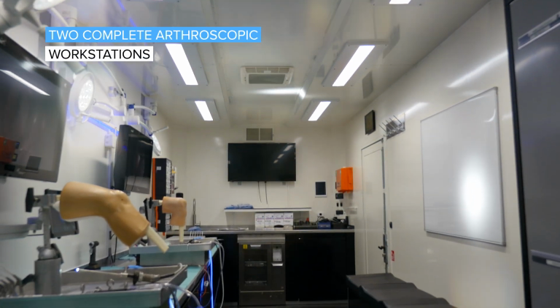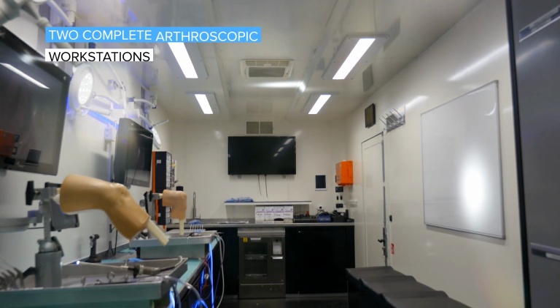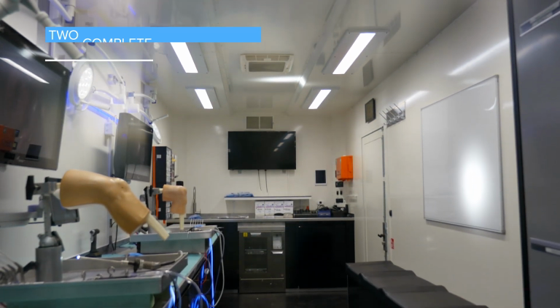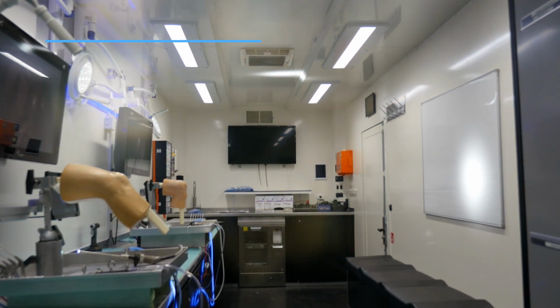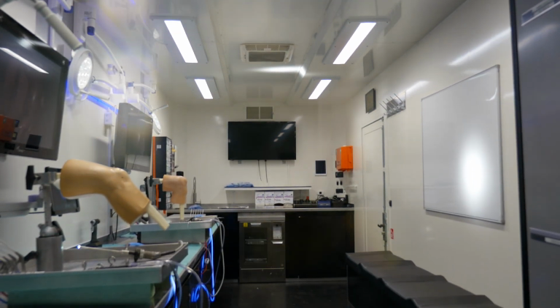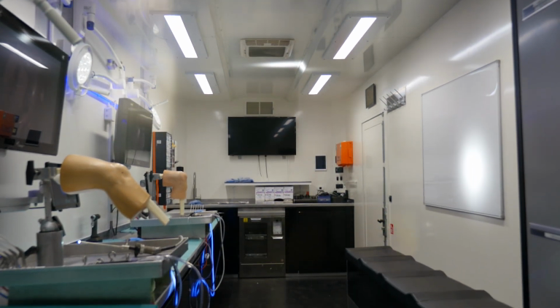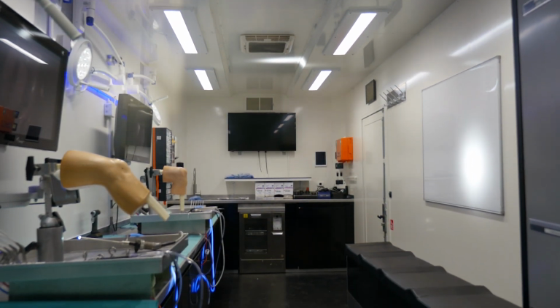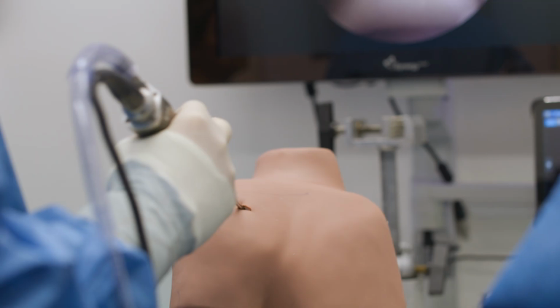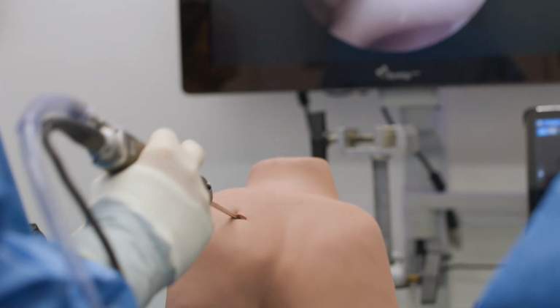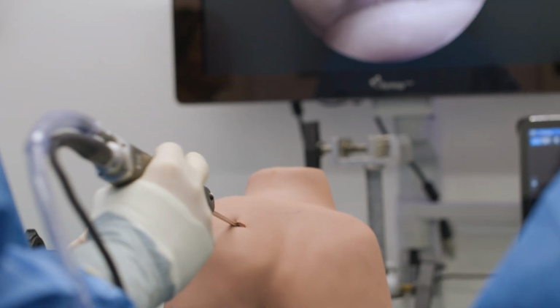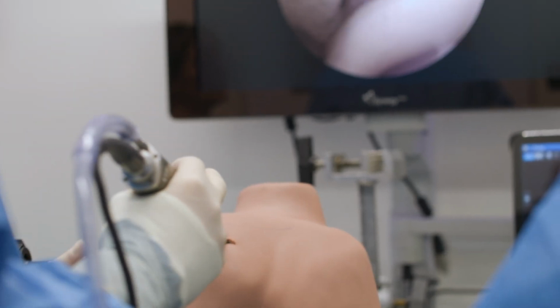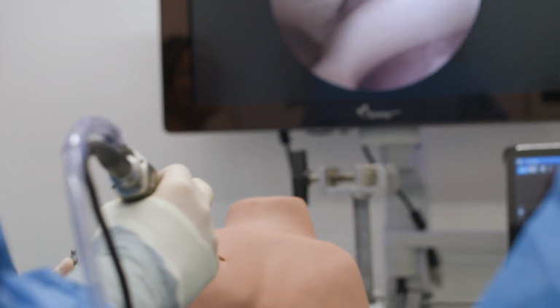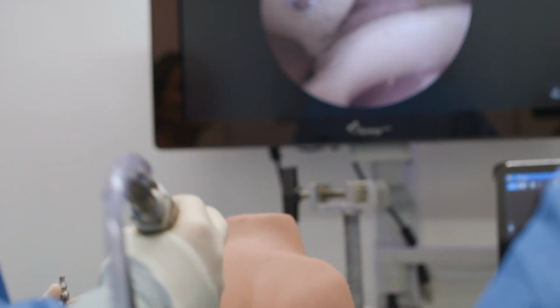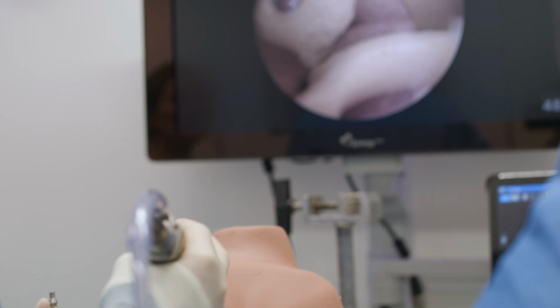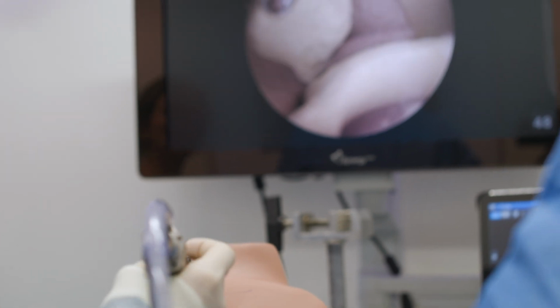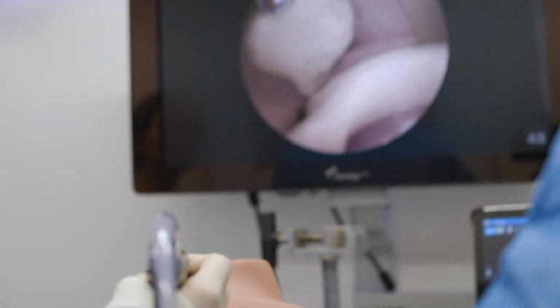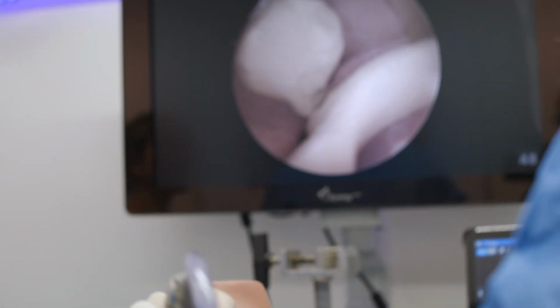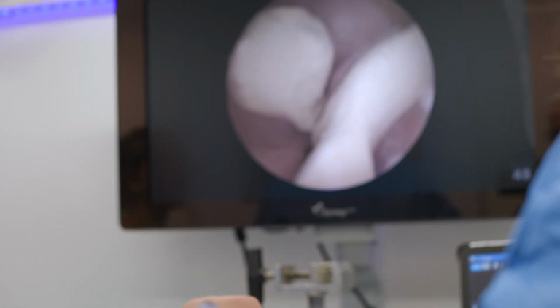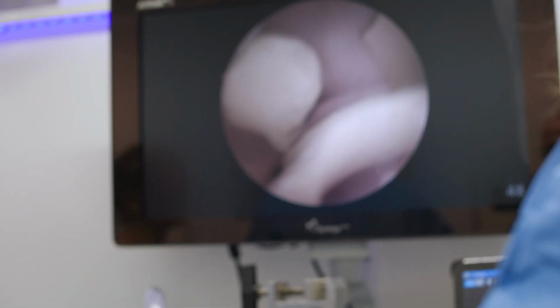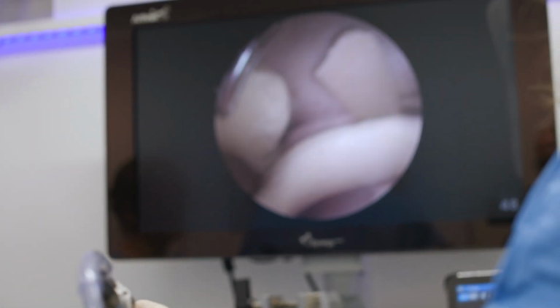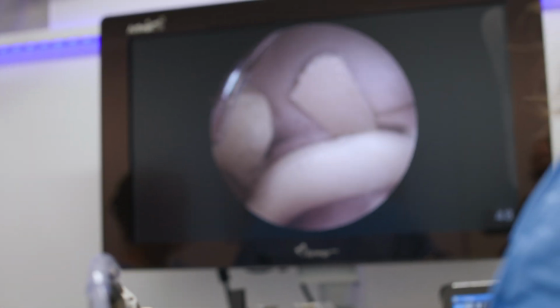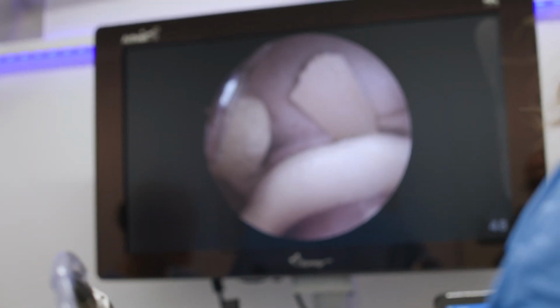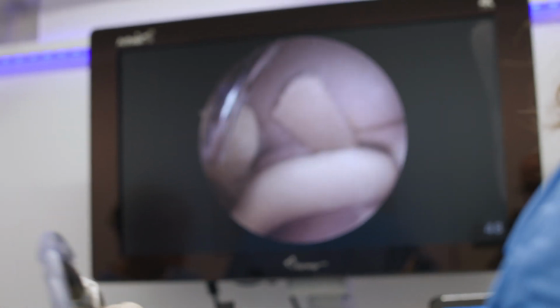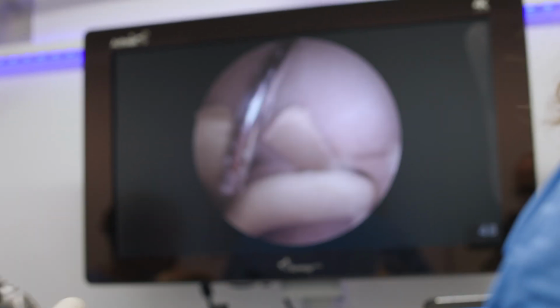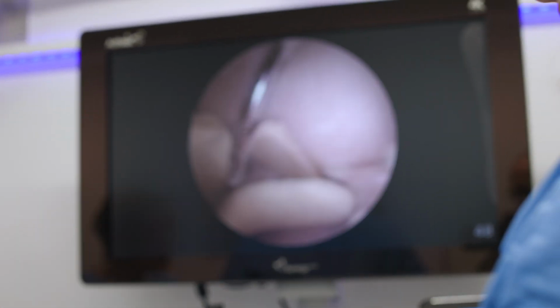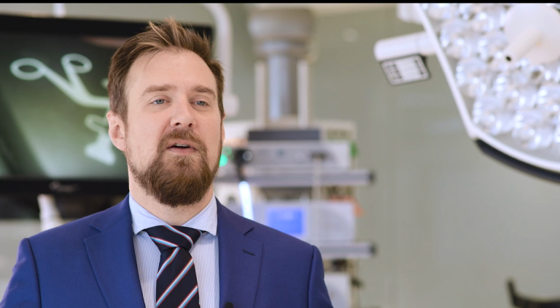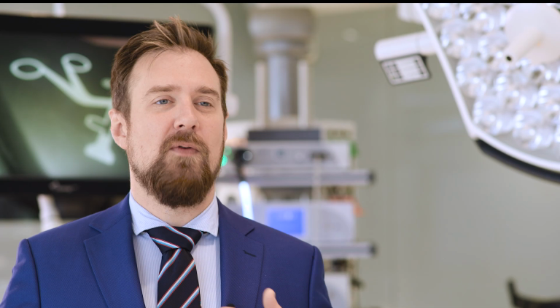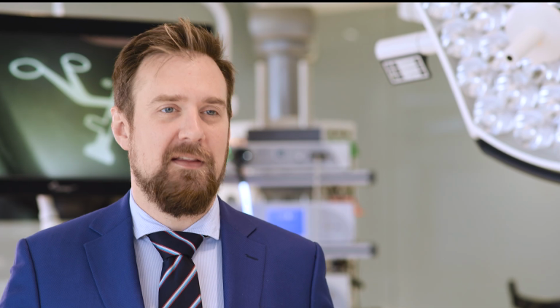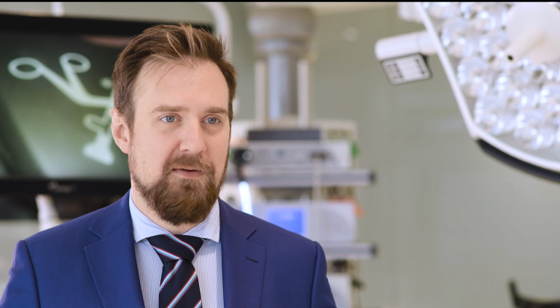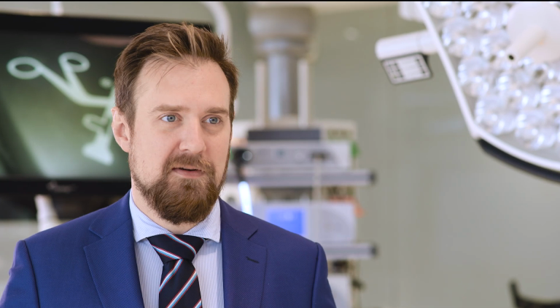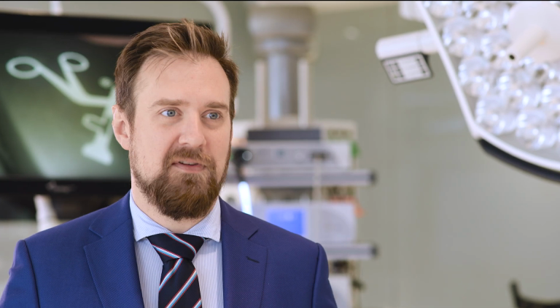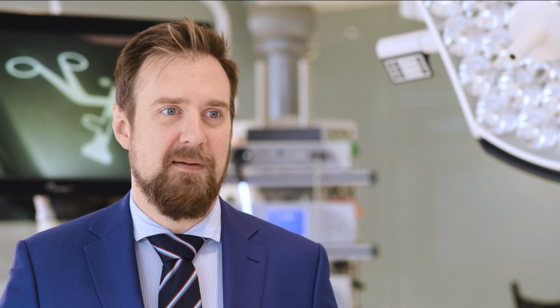With two complete arthroscopic workstations, it allows the surgeon to concentrate on training their own clinical teams on their own terms, right at their own doorstep.